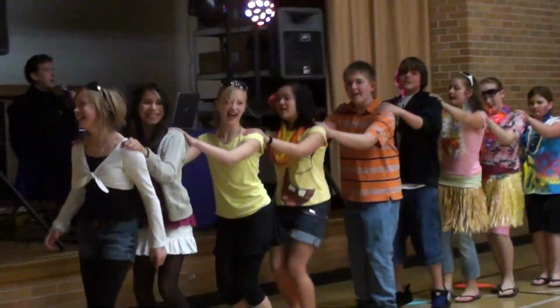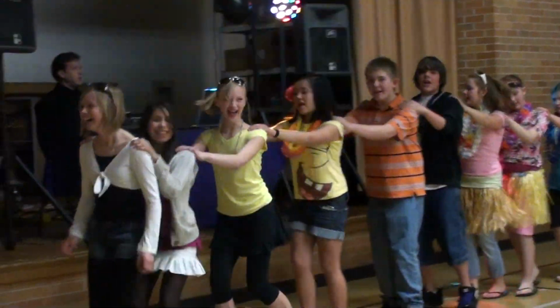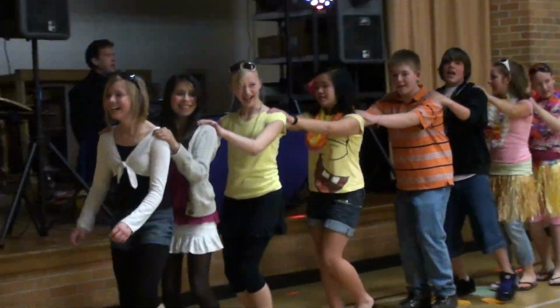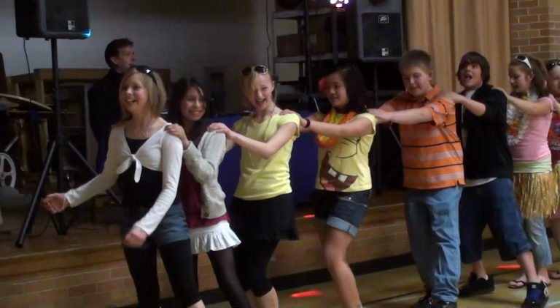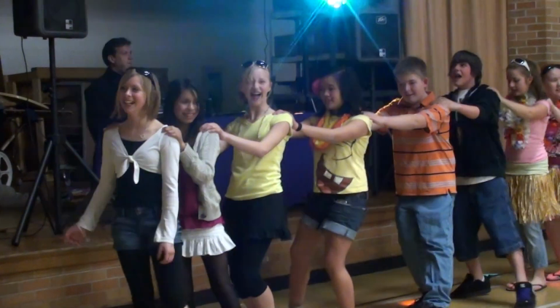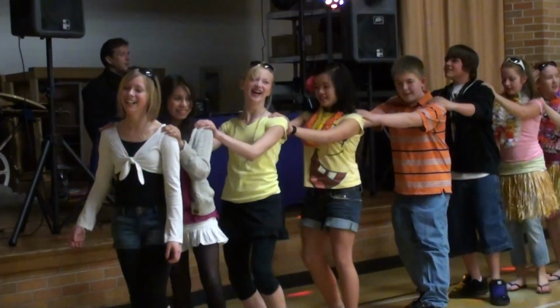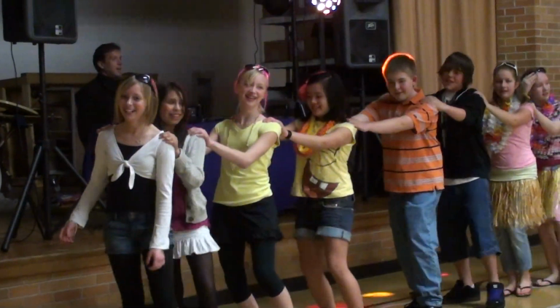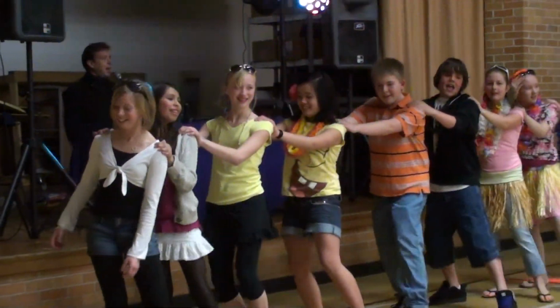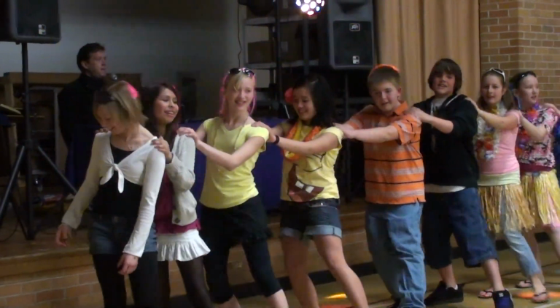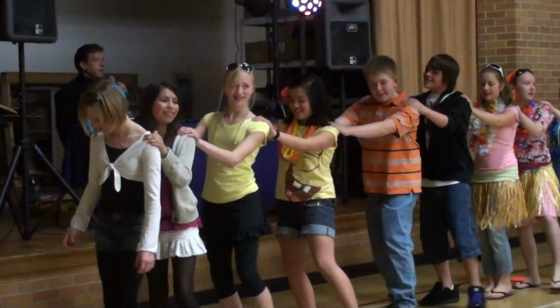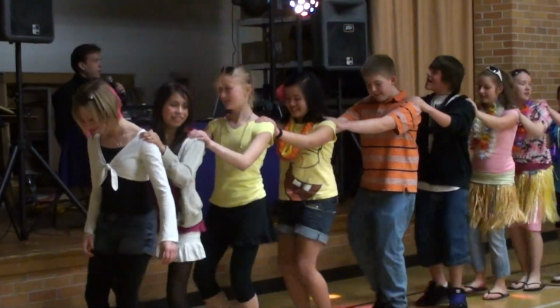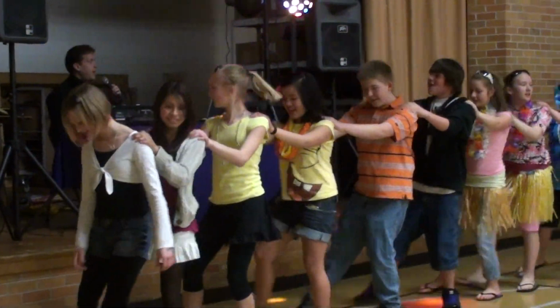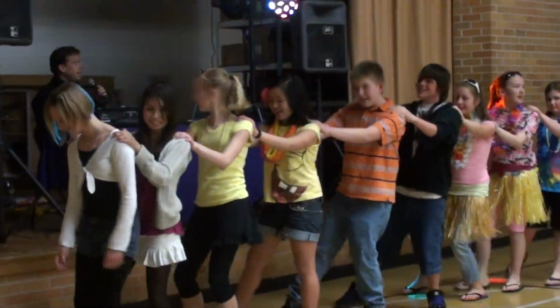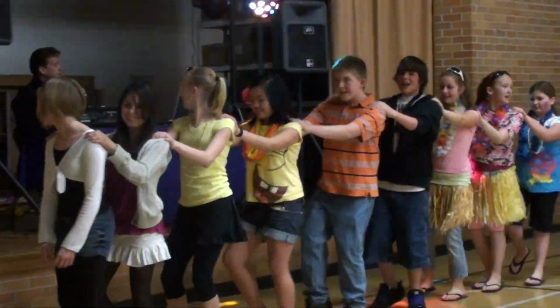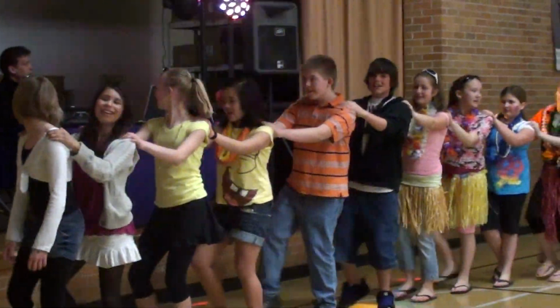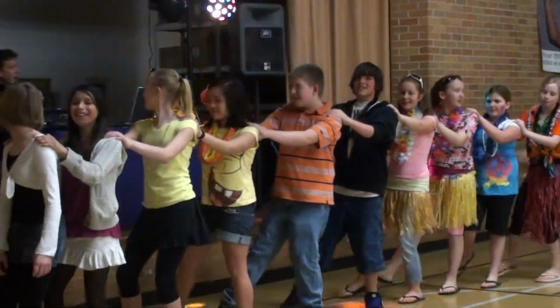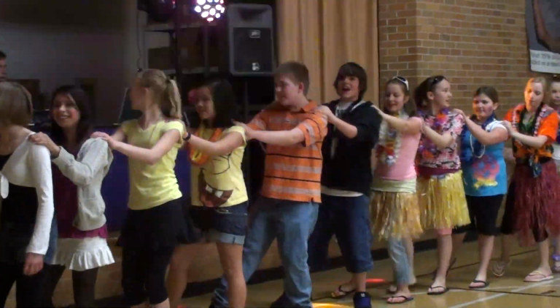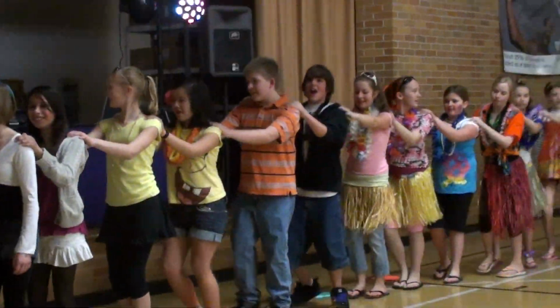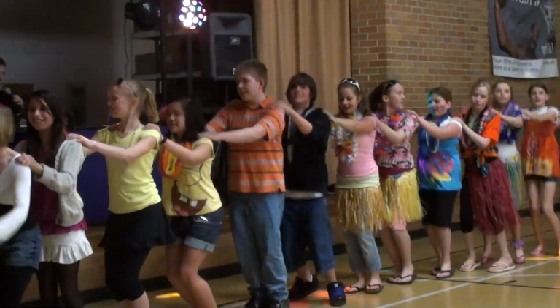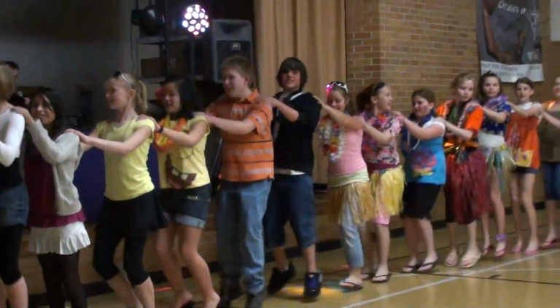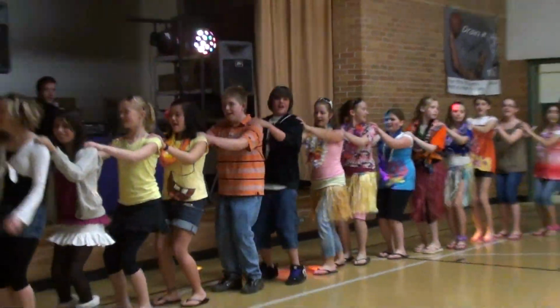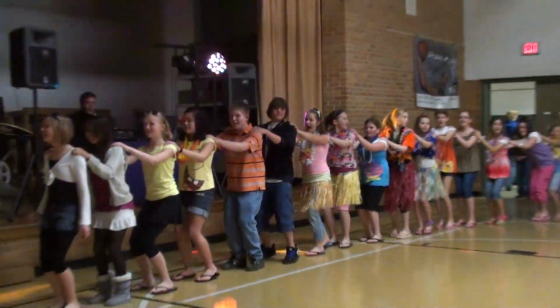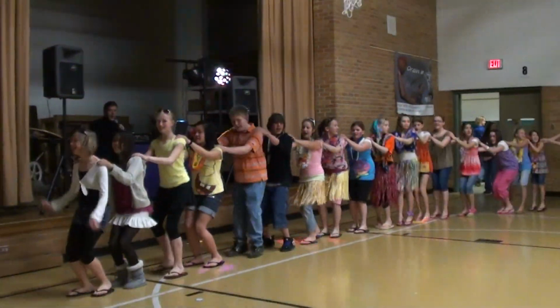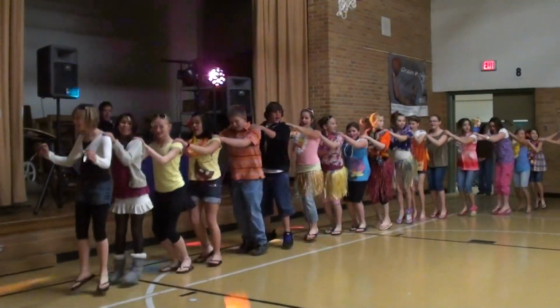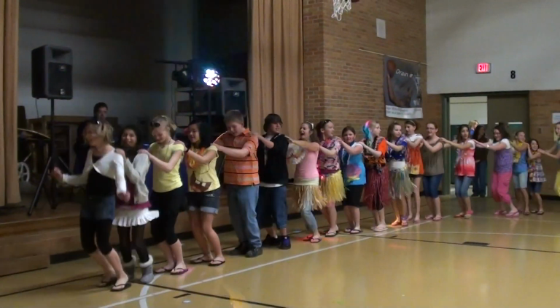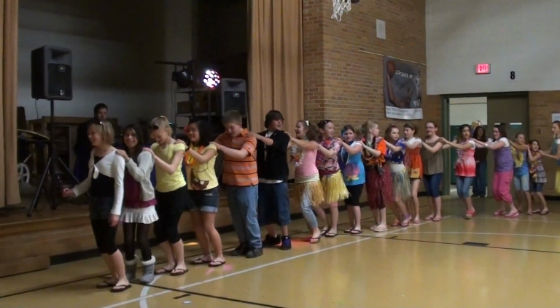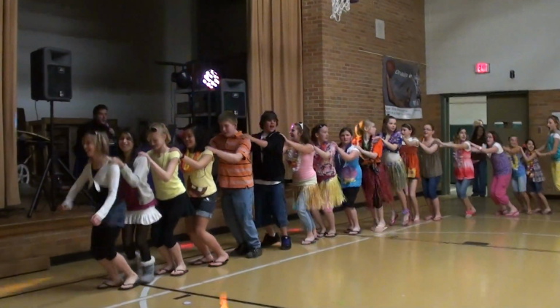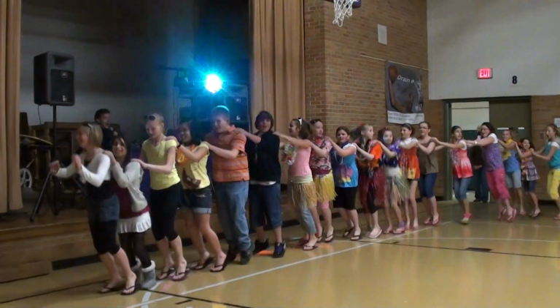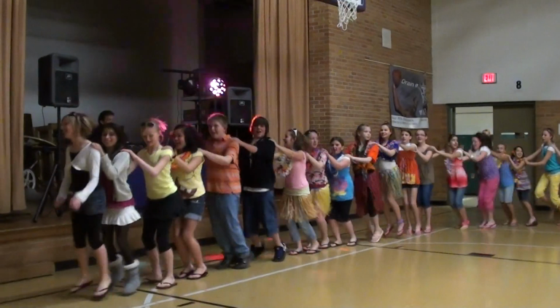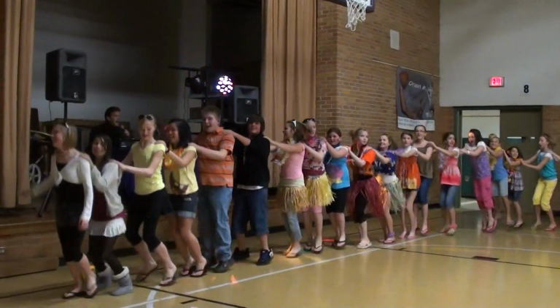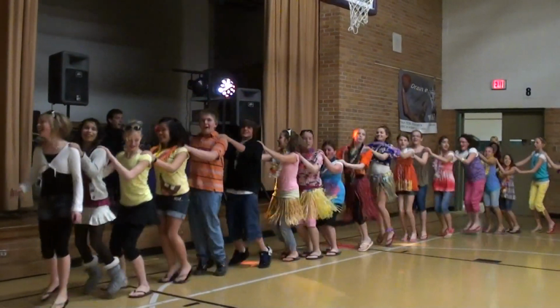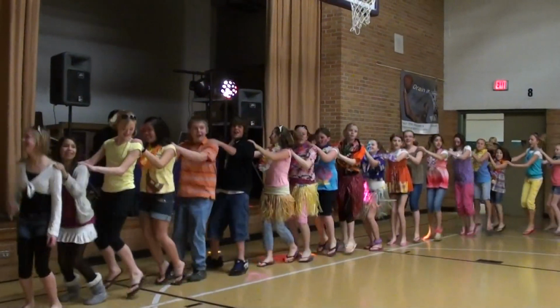You guys are good. Left, left, right, right, forward and backward. Hop, hop, hop.